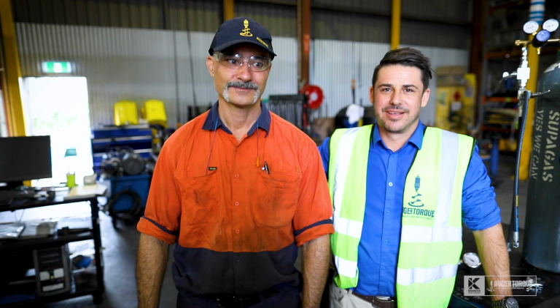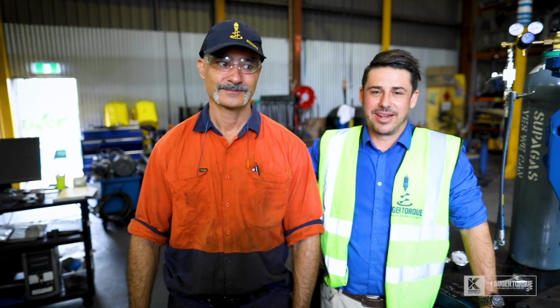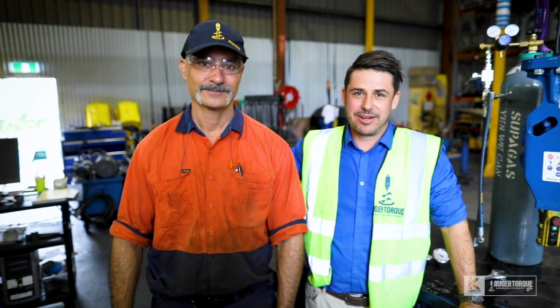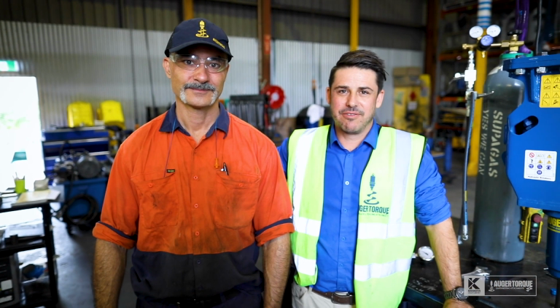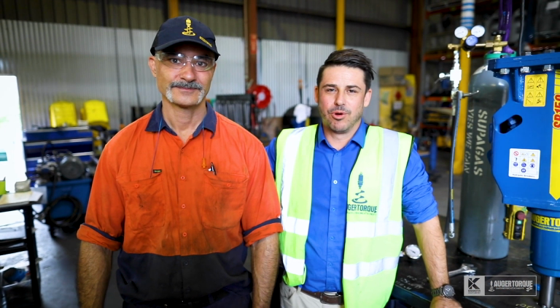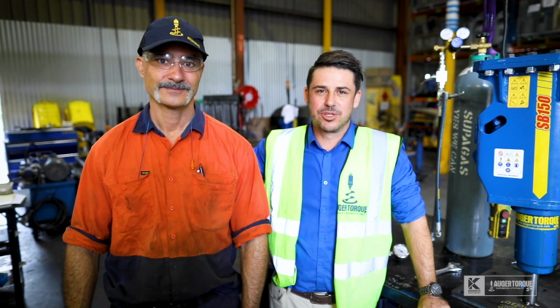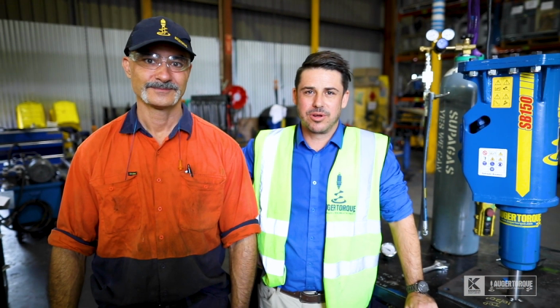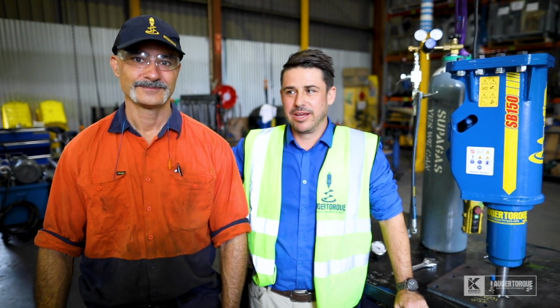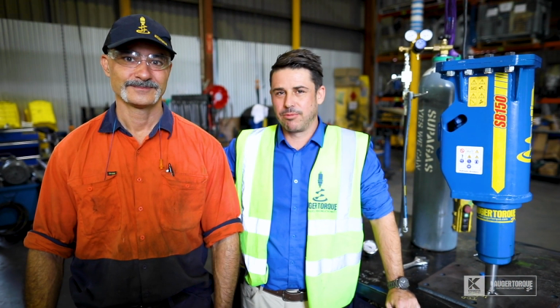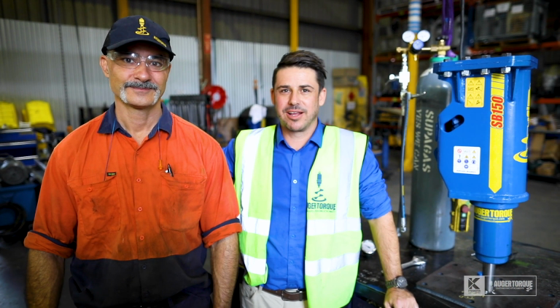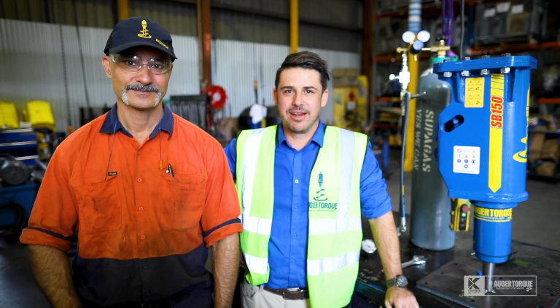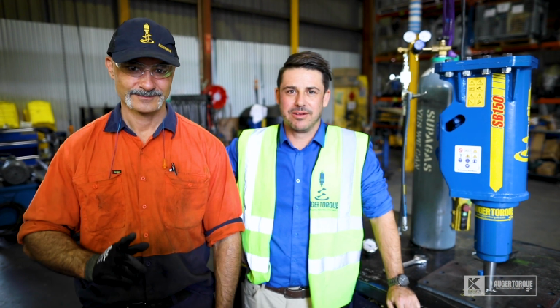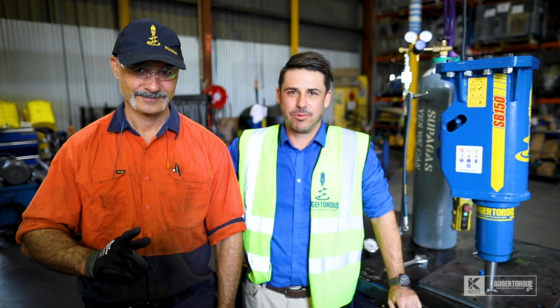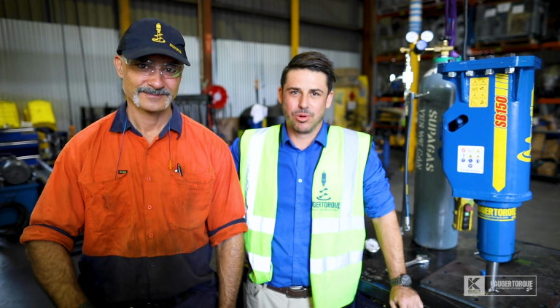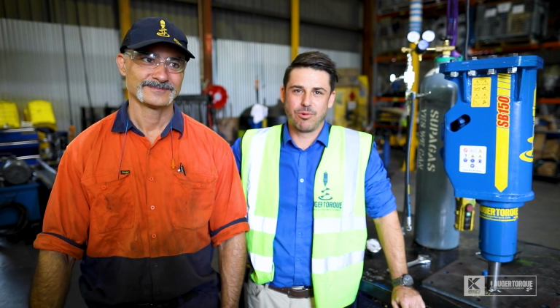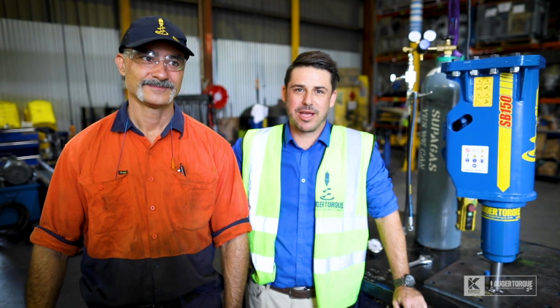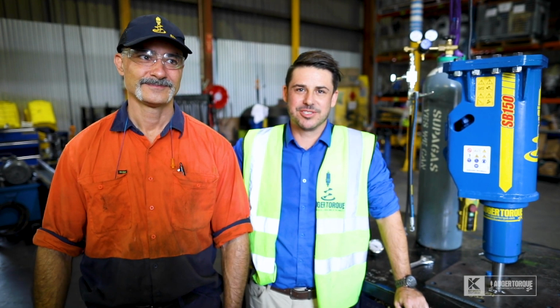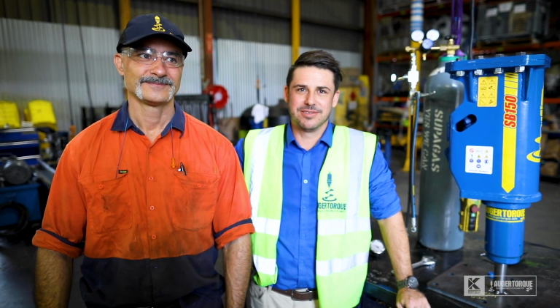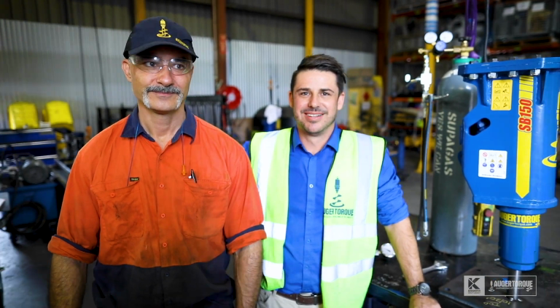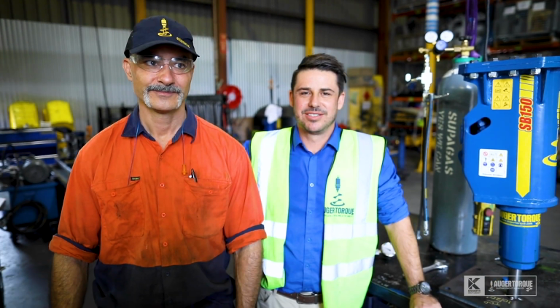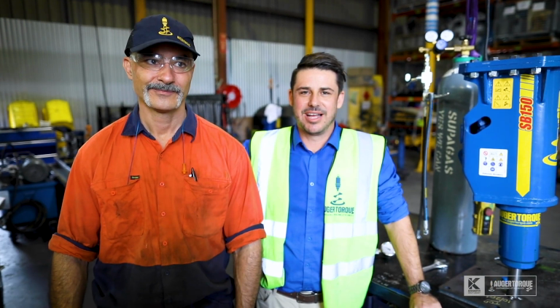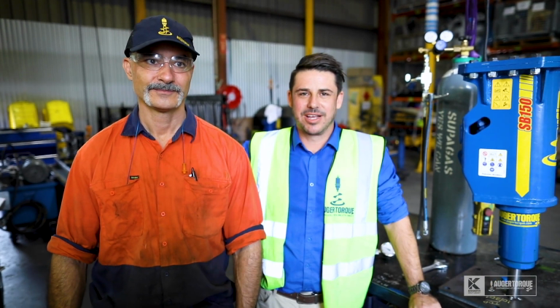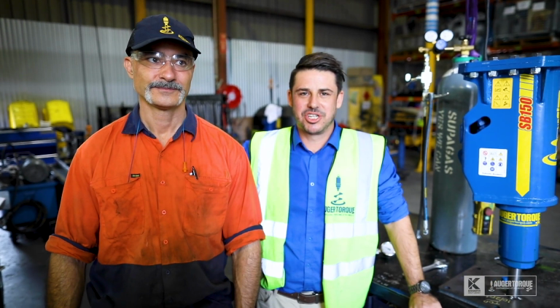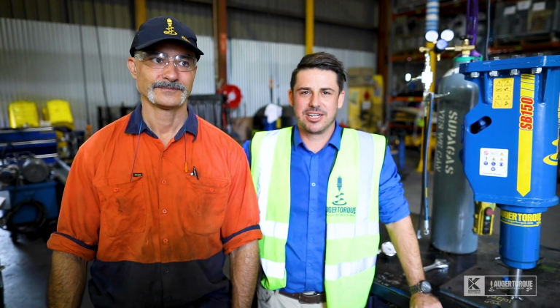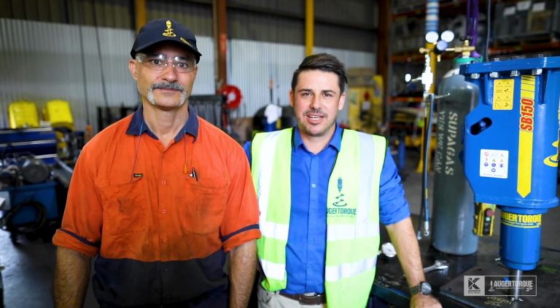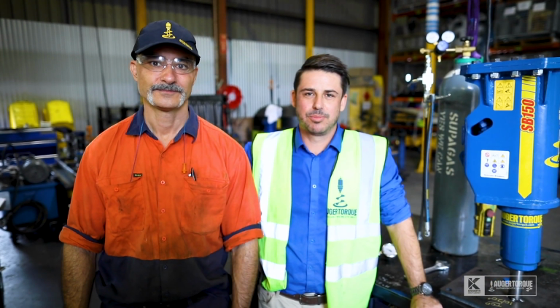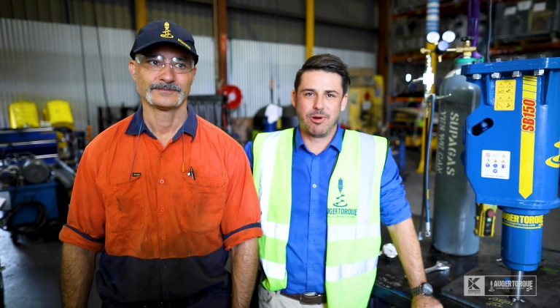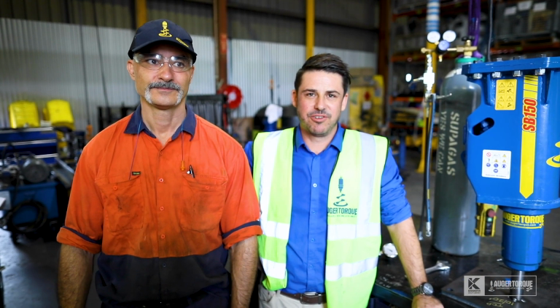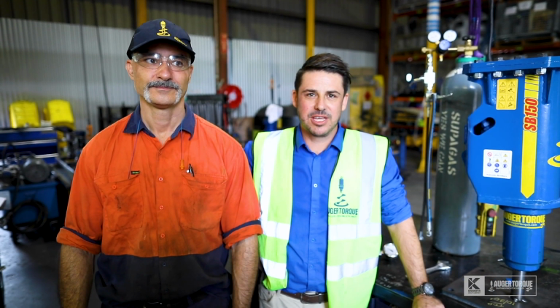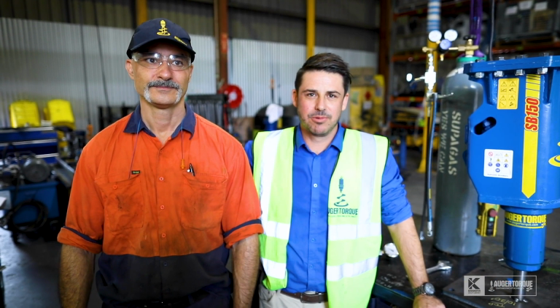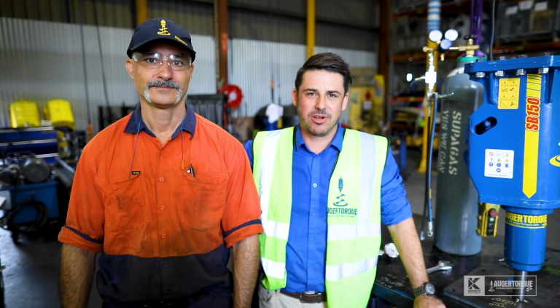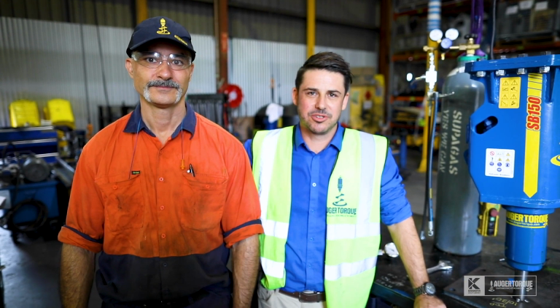G'day, Grant from OrgaTorque here with Greg again. We're talking rock hammers. Today we're going to charge the SB150 with nitrogen.